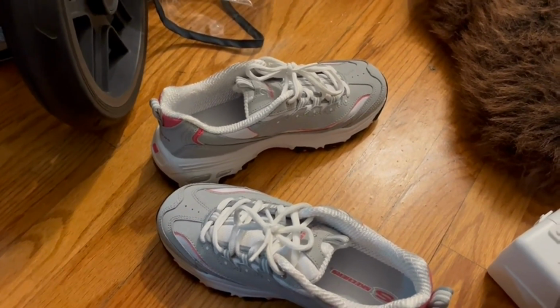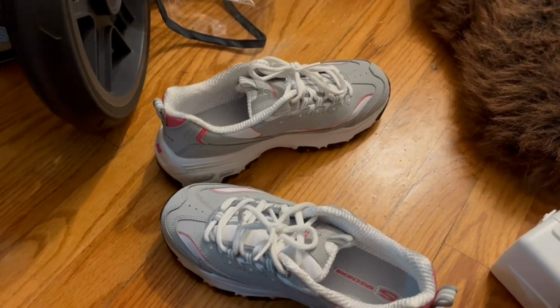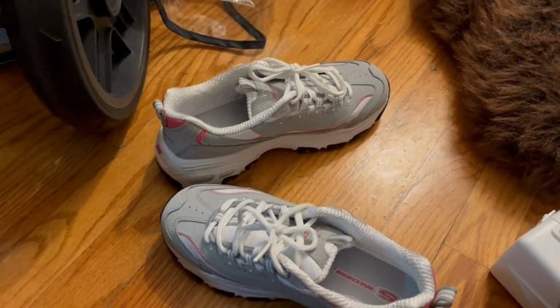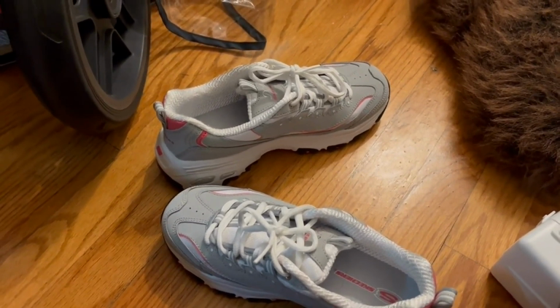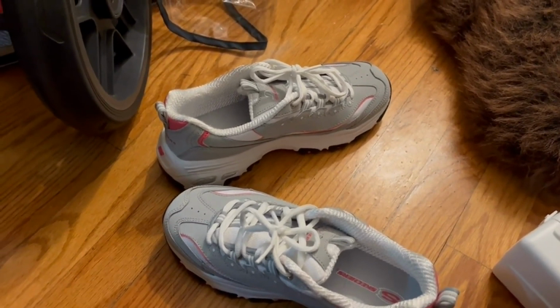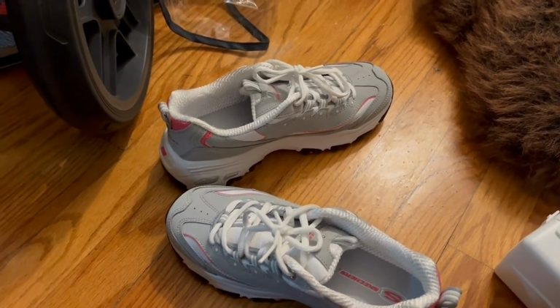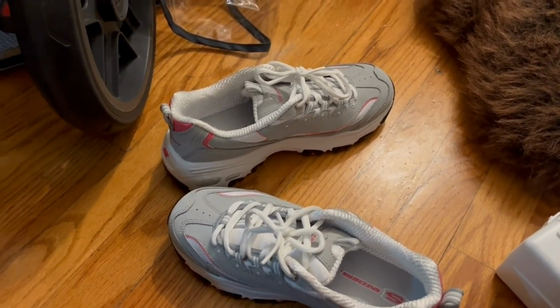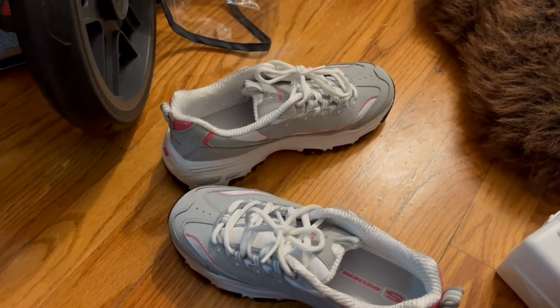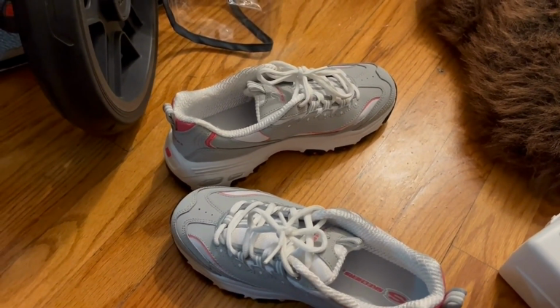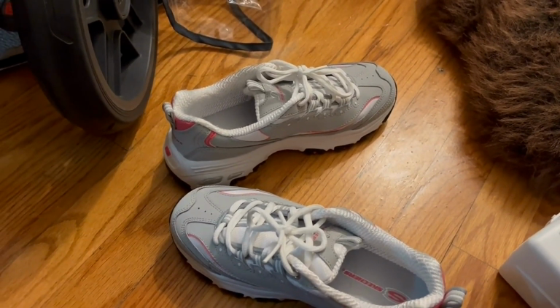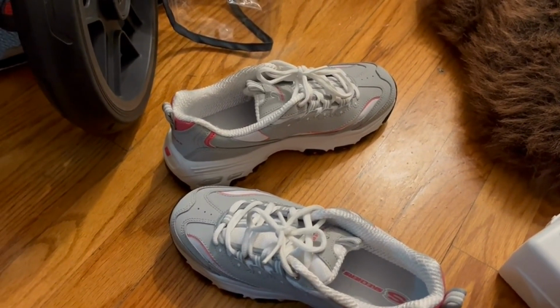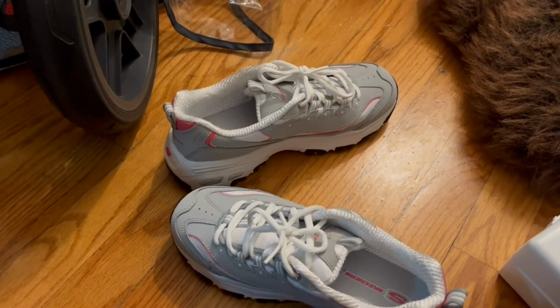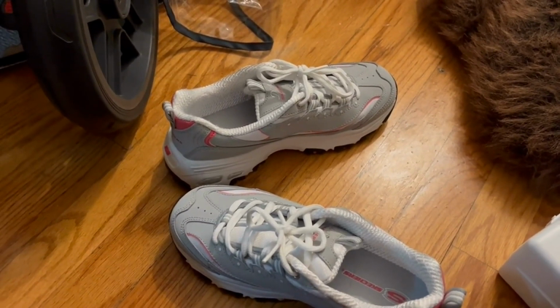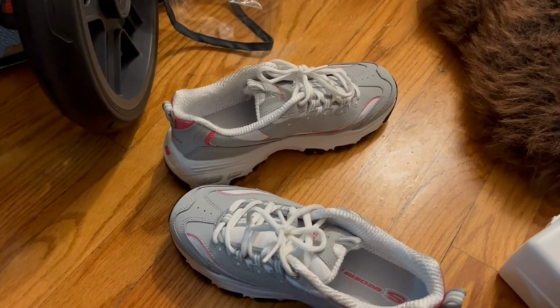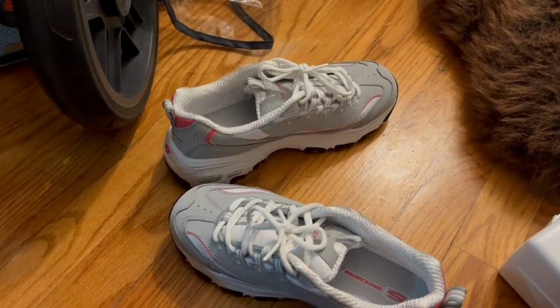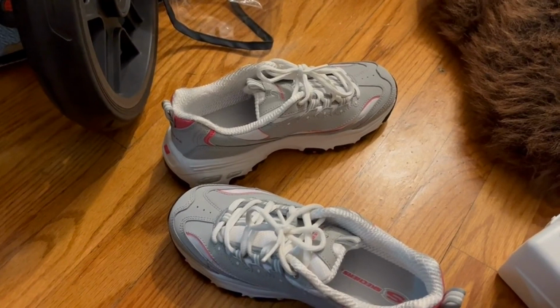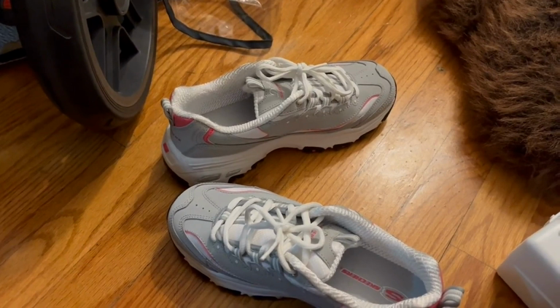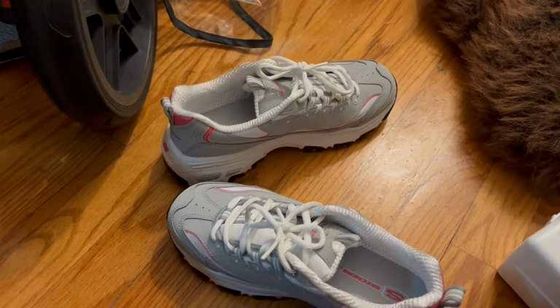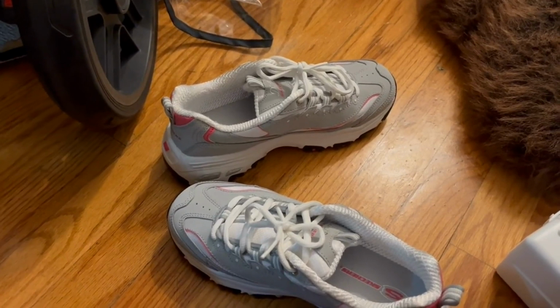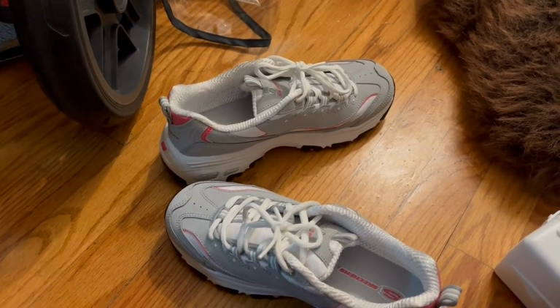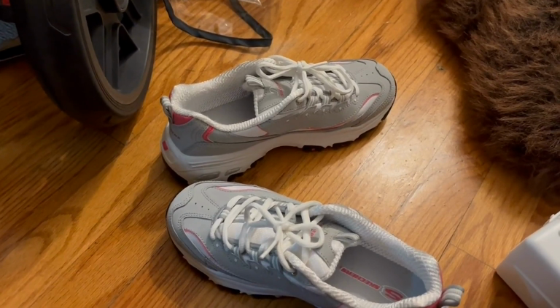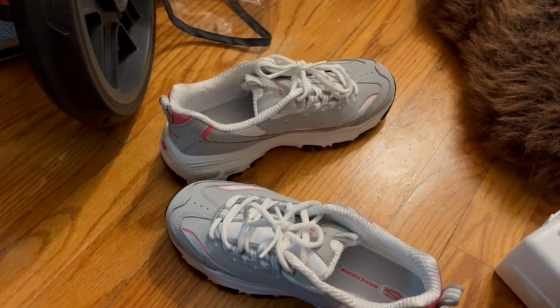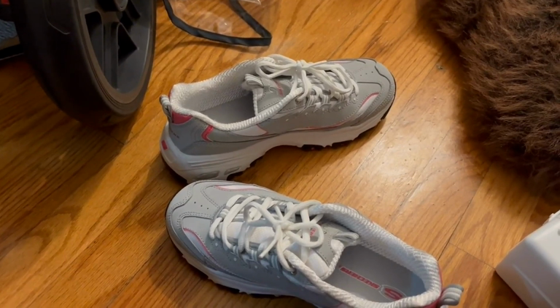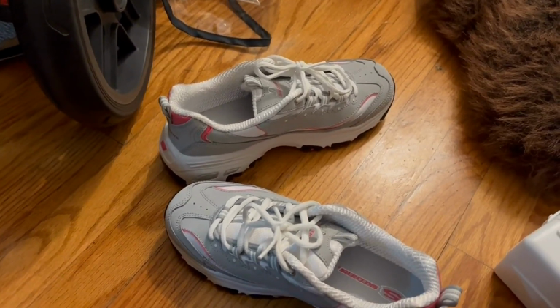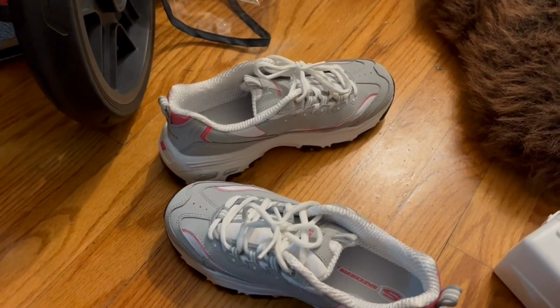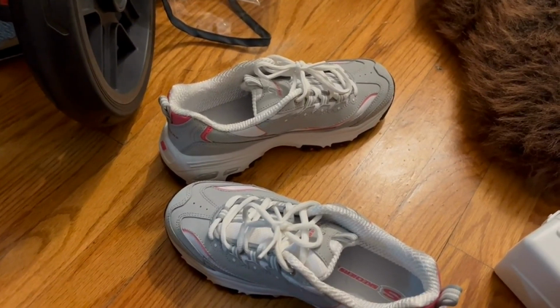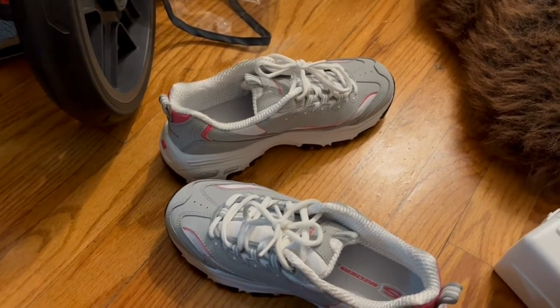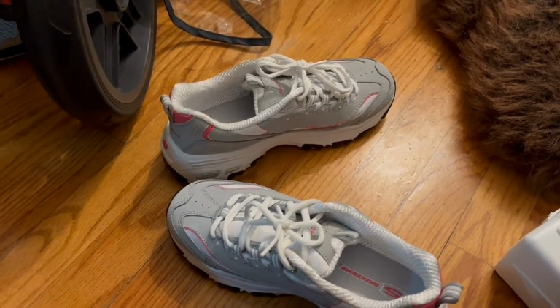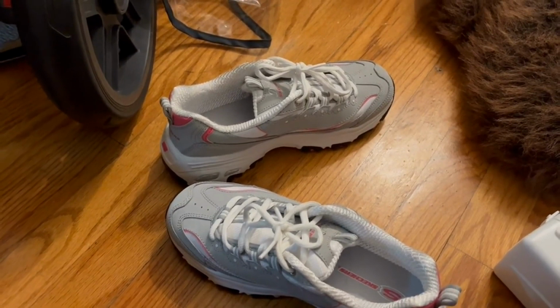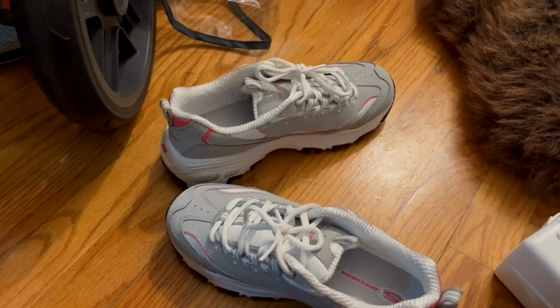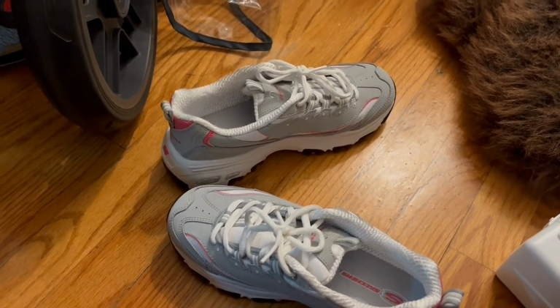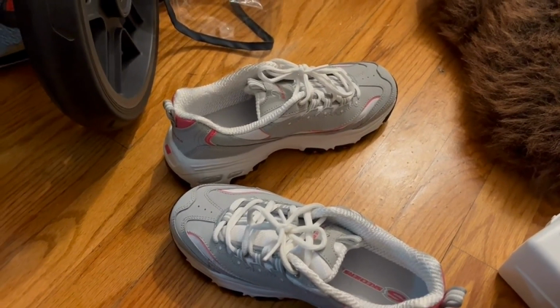They're good if you like supportive shoes. They're not the most trendy, but I think they do the job really well. And if you want a supportive shoe, they're really good.